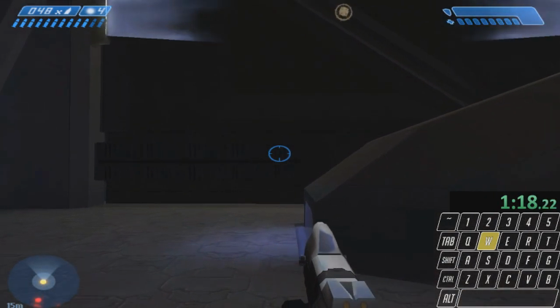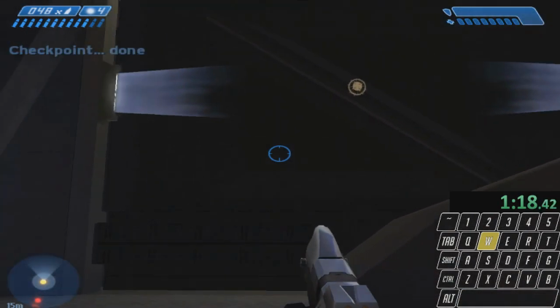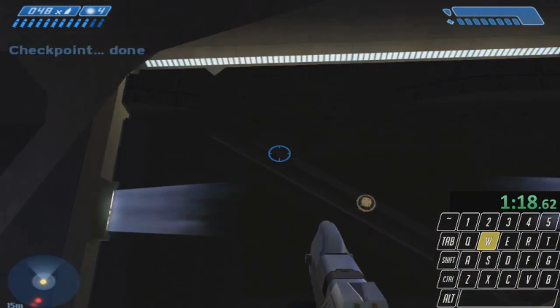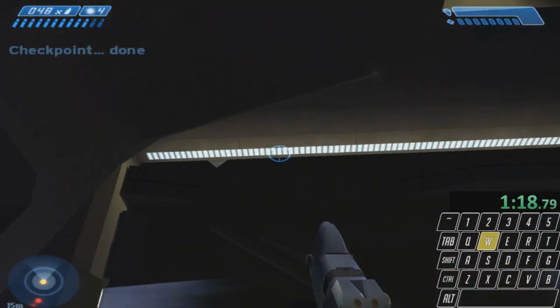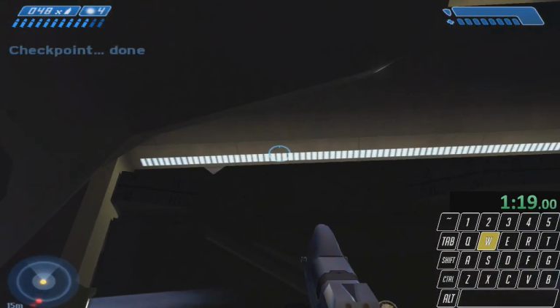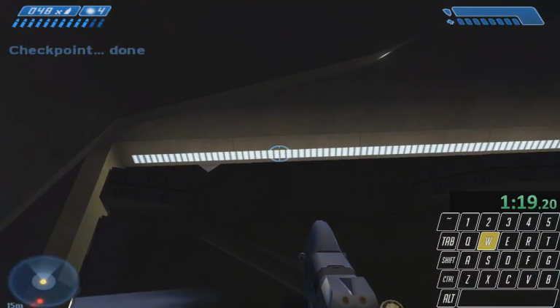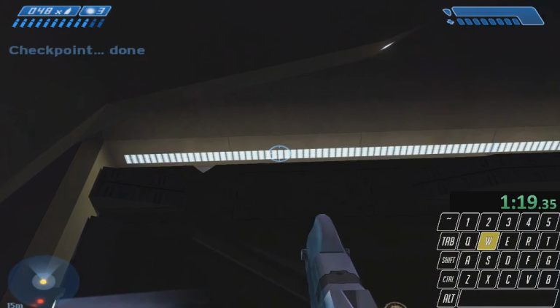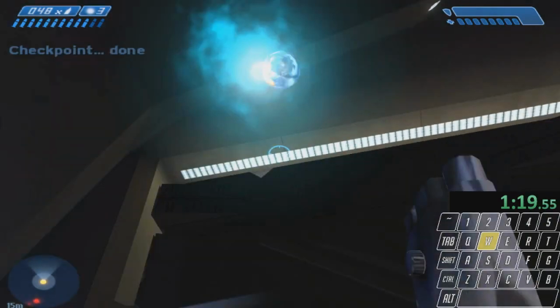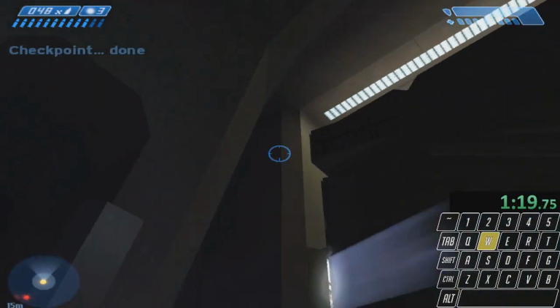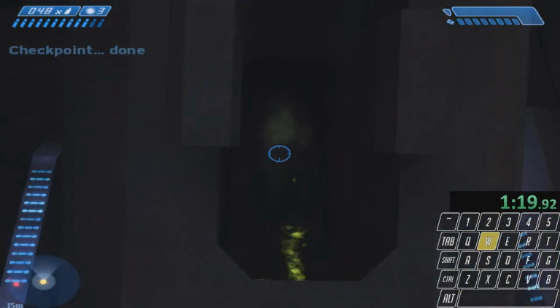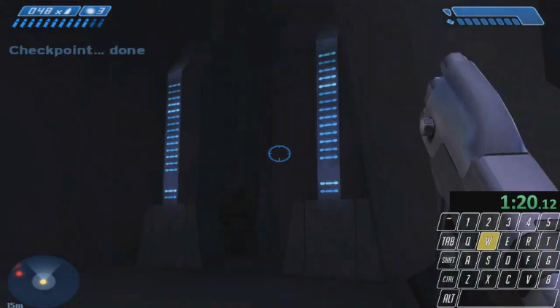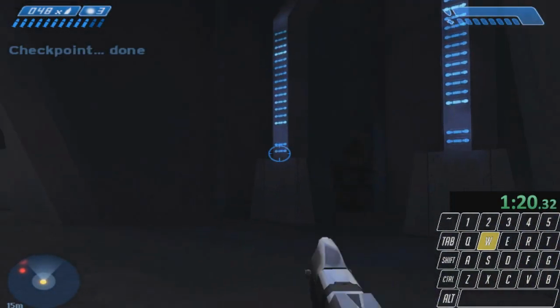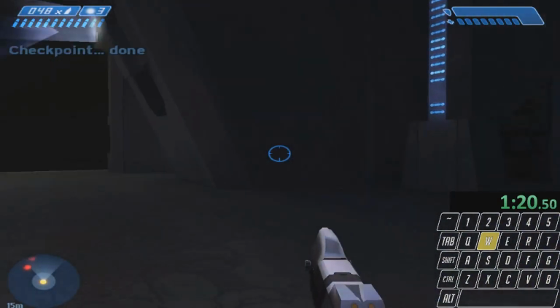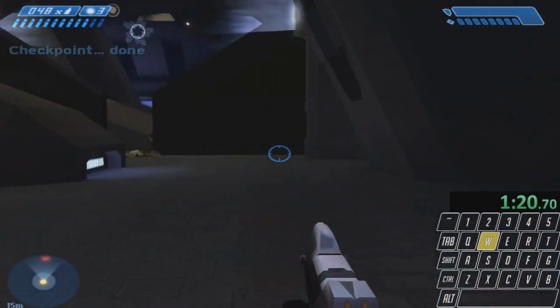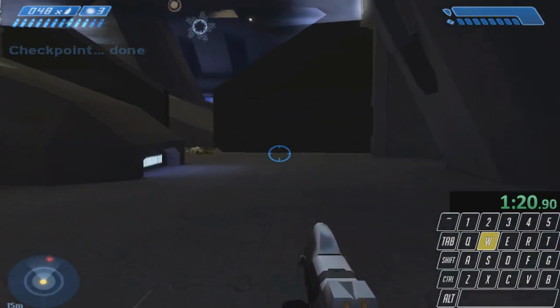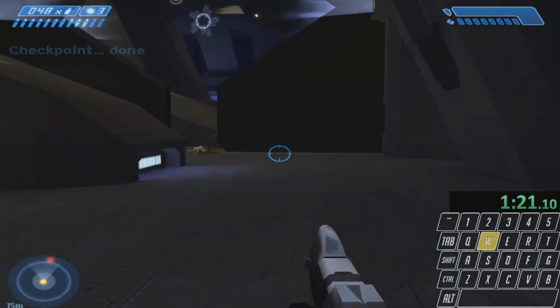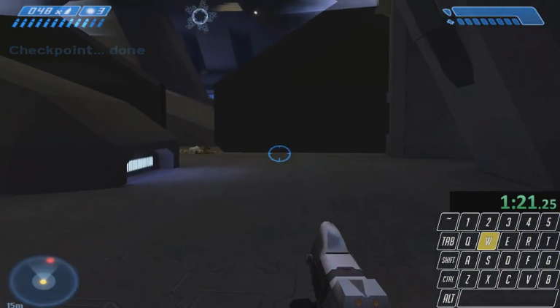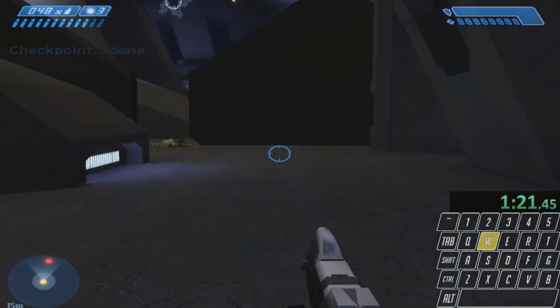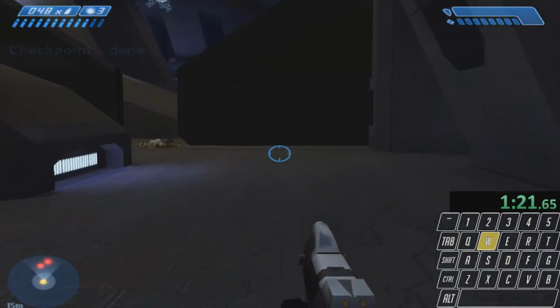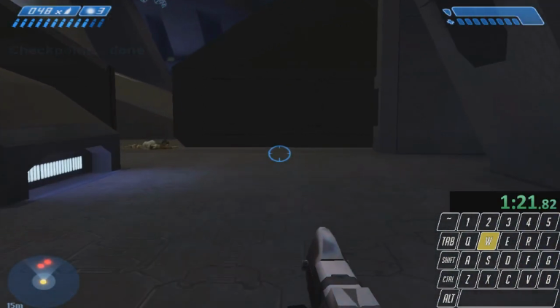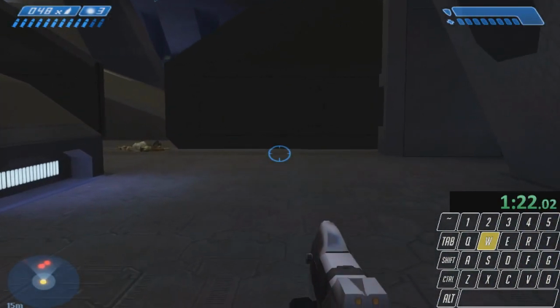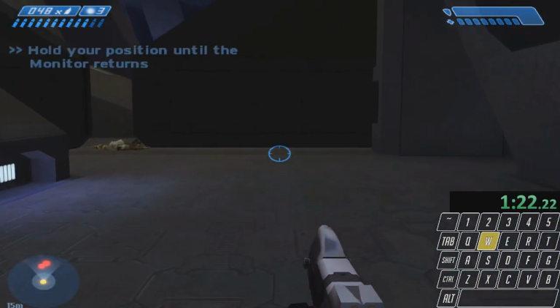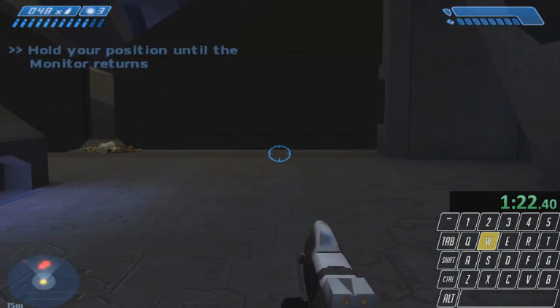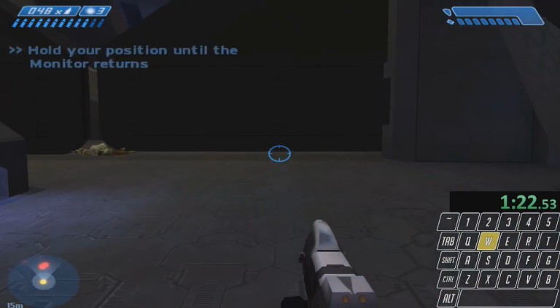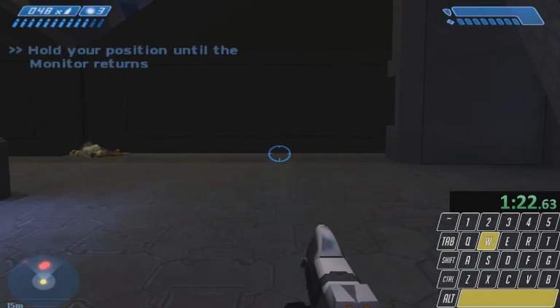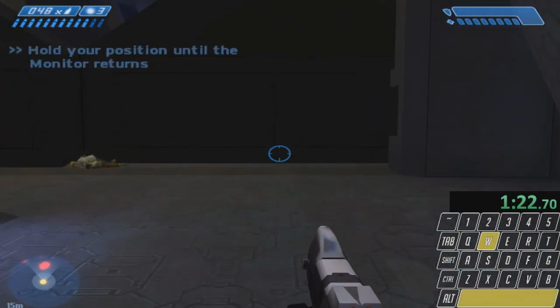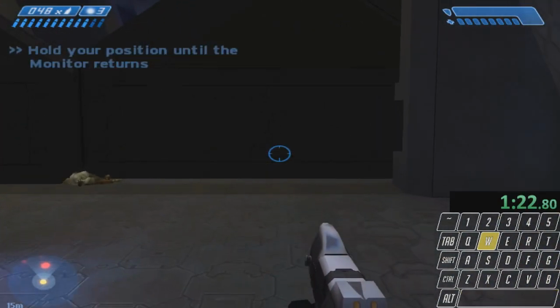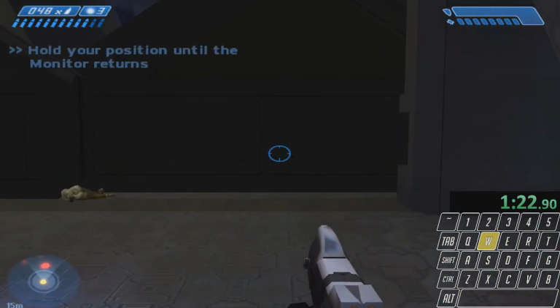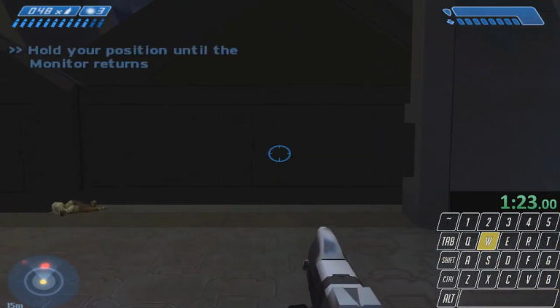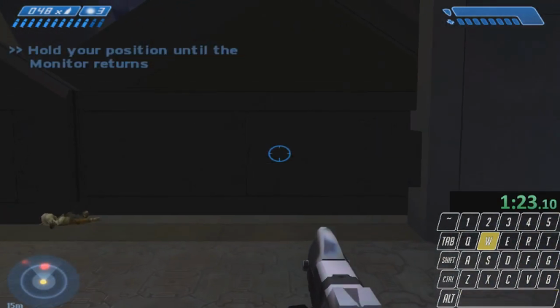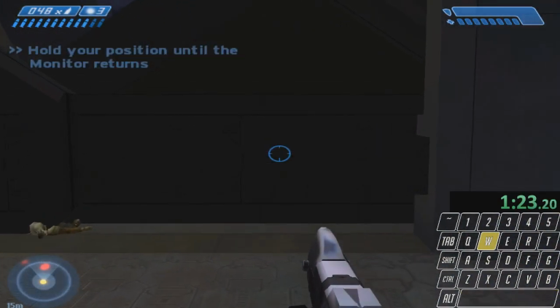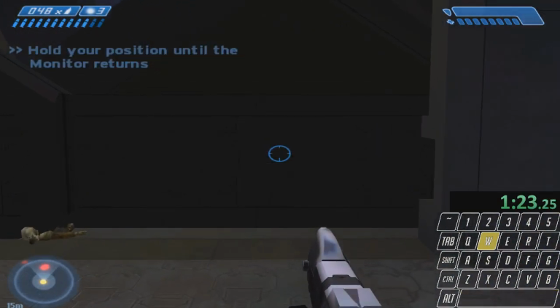Next, toss a plasma and turn around. The plasma's for delaying the checkpoint. You may want to add some jumping too.